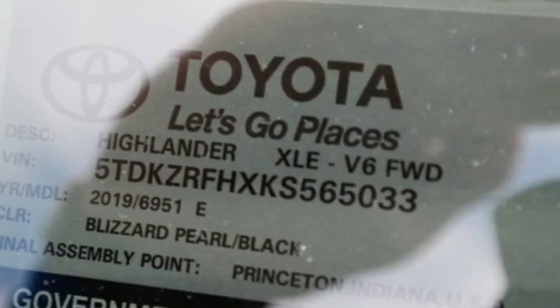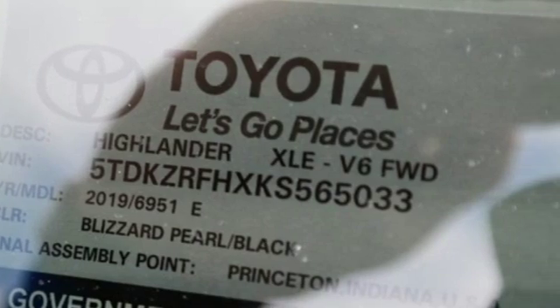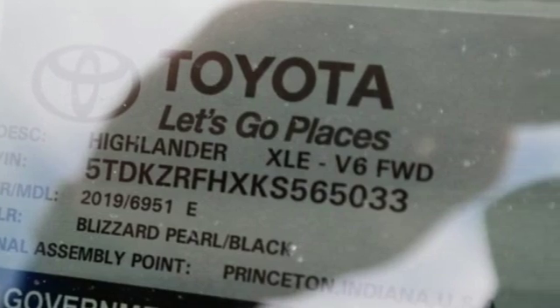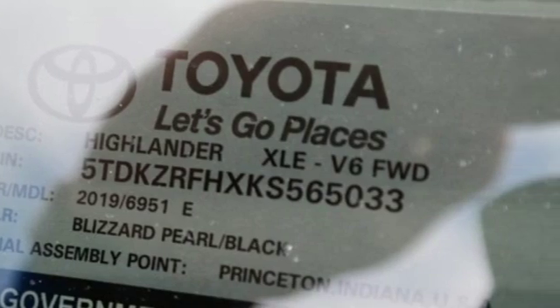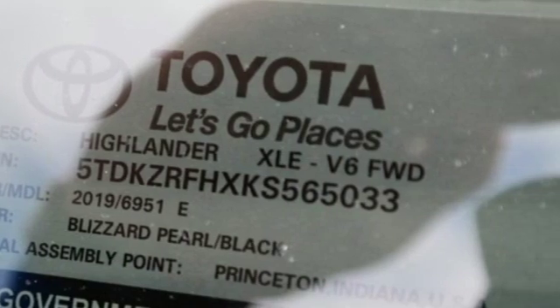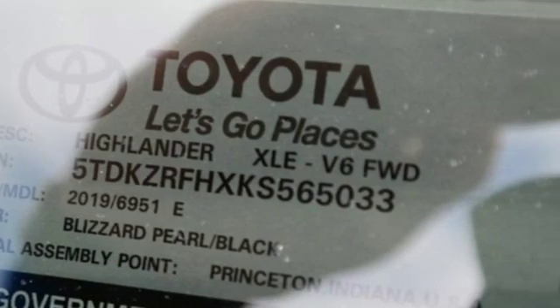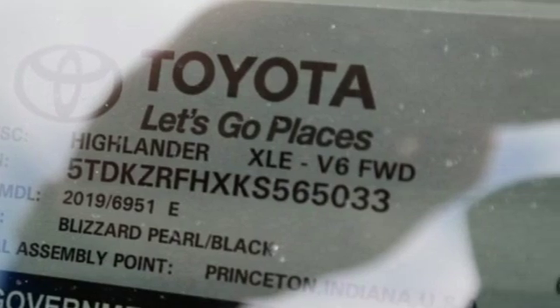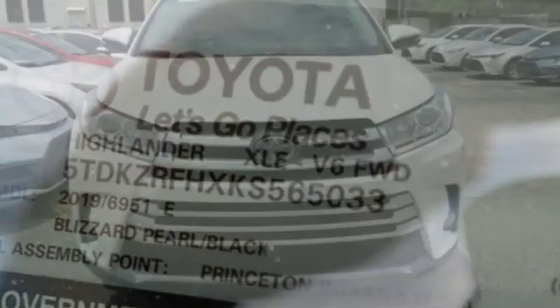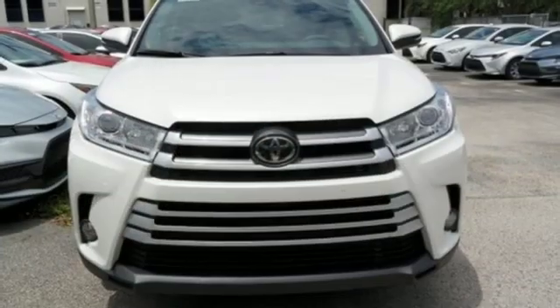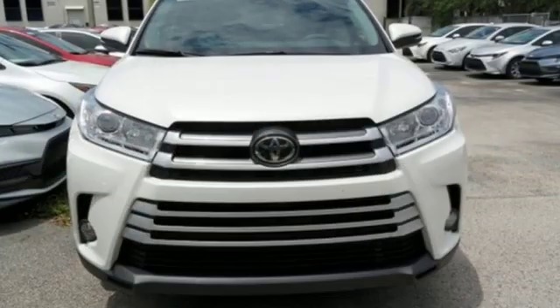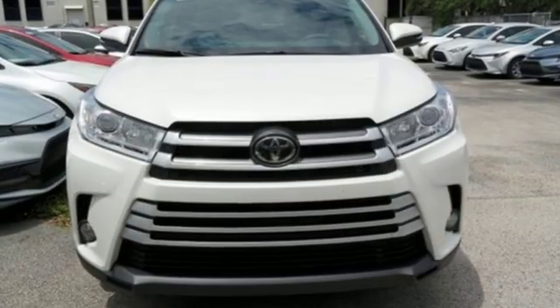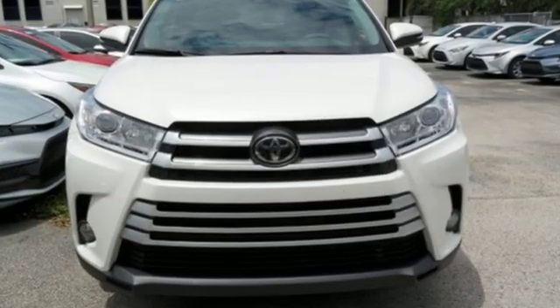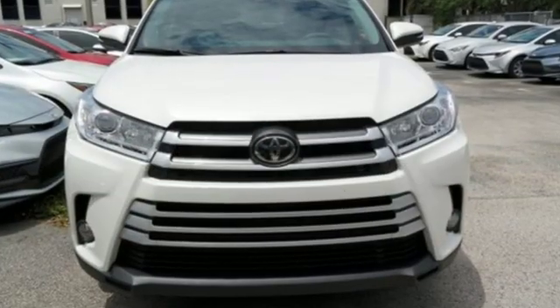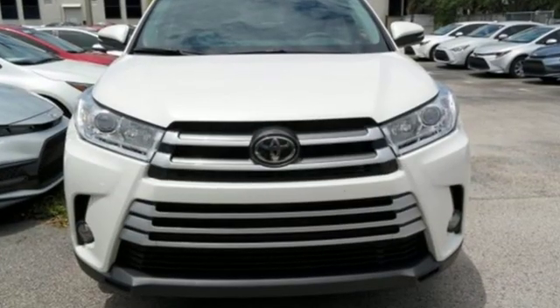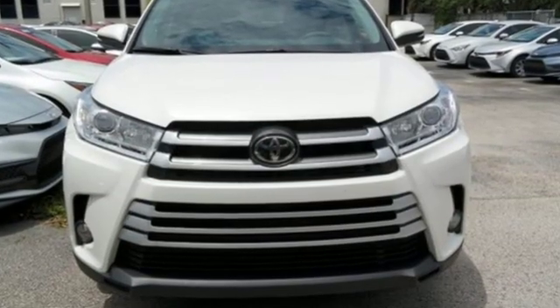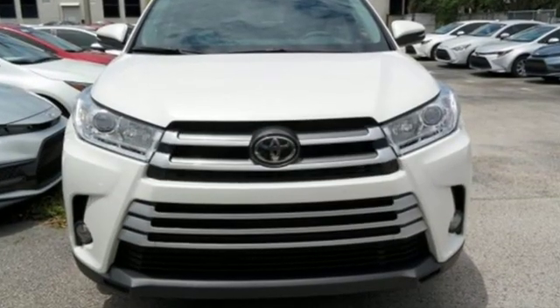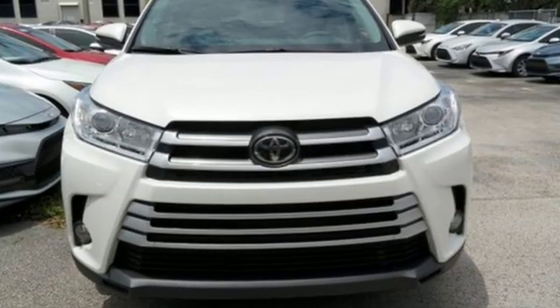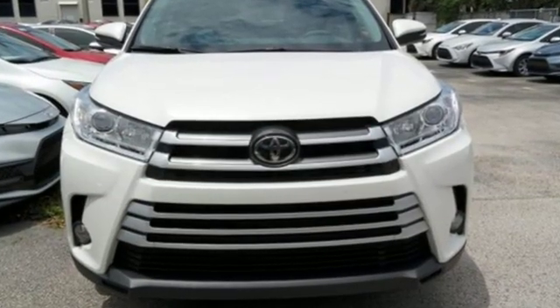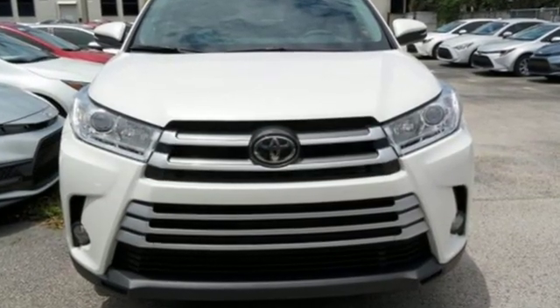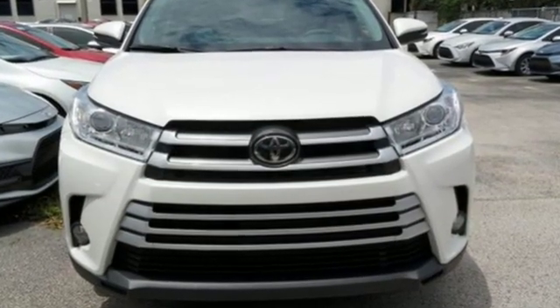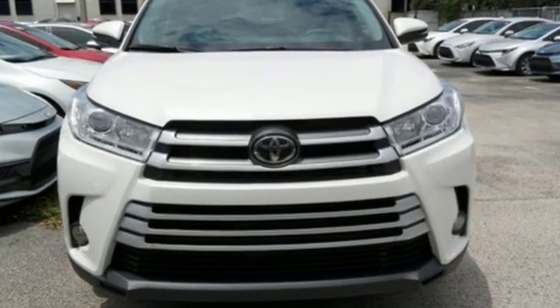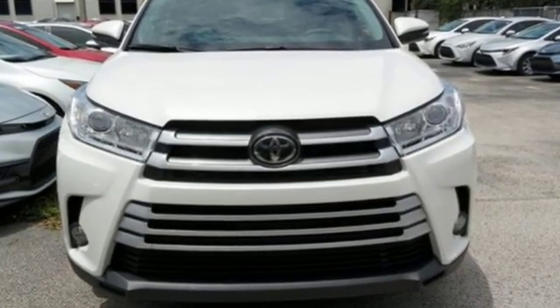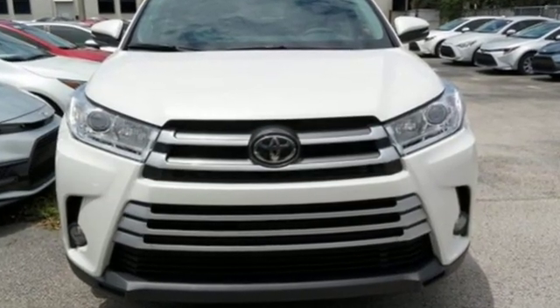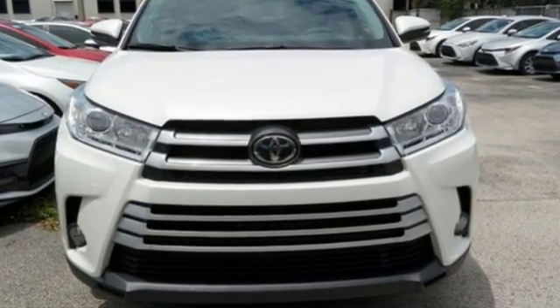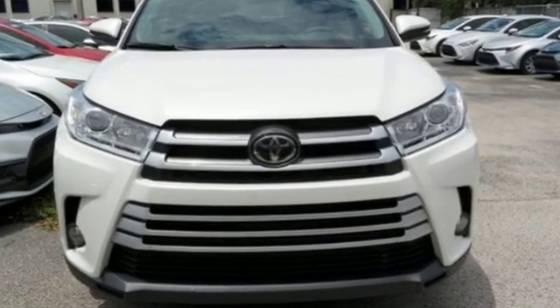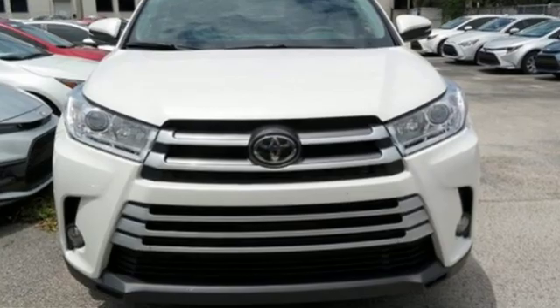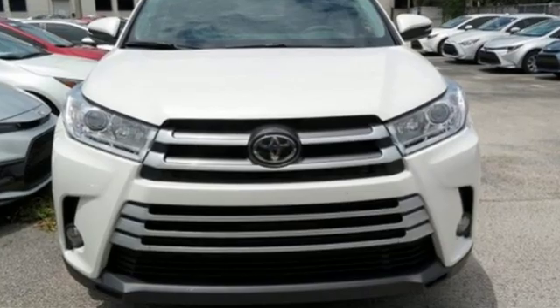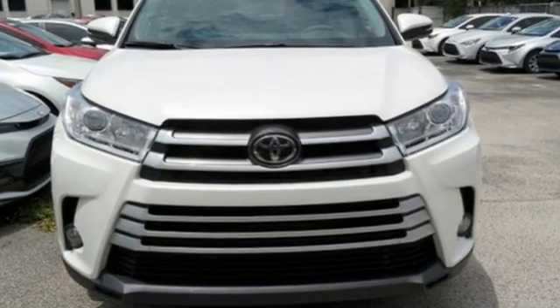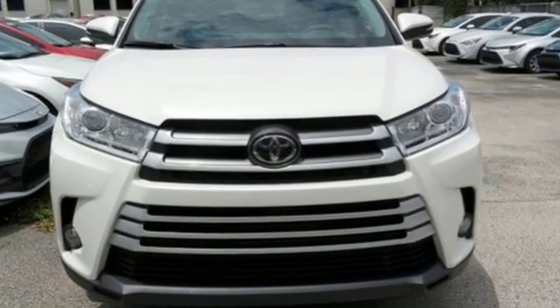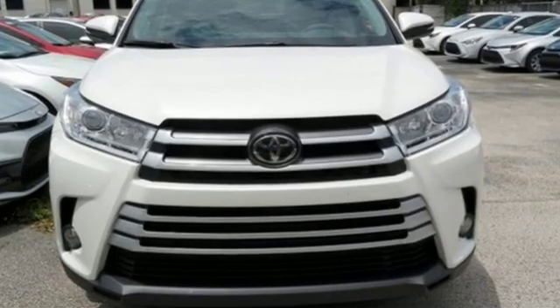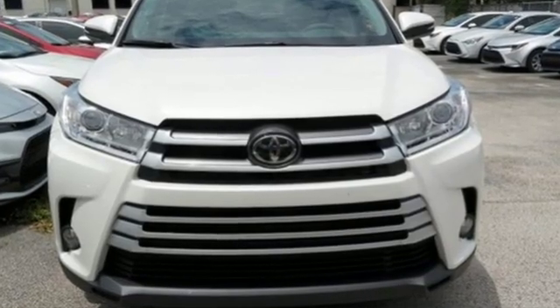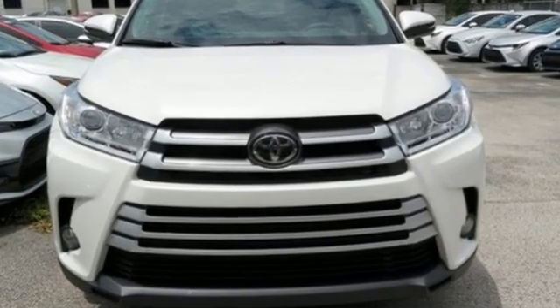Comfortable, convenient, quality. Toyota. Experience it for yourself today.